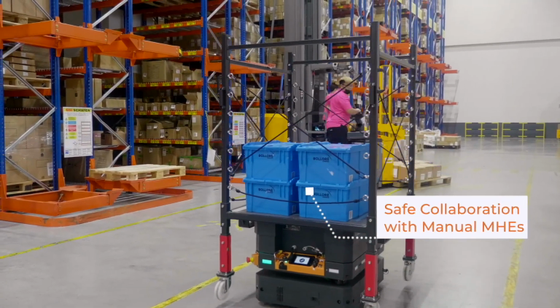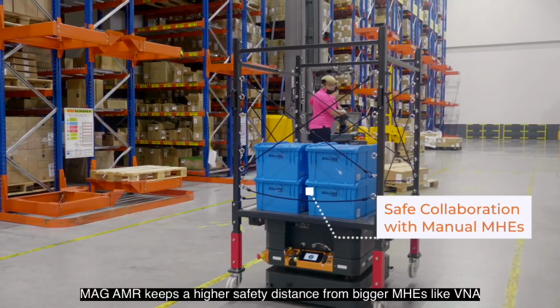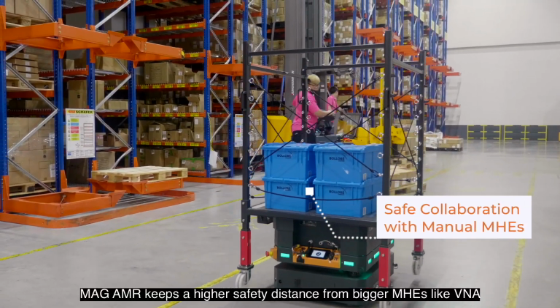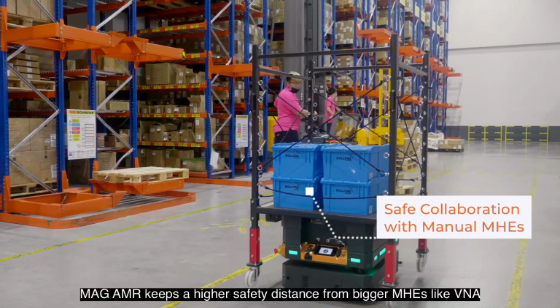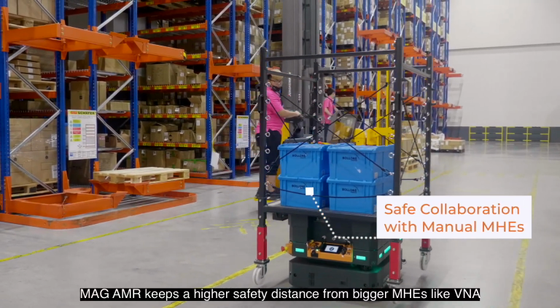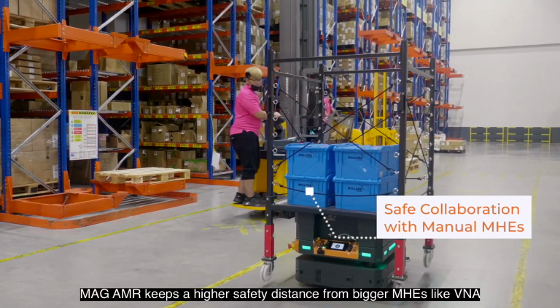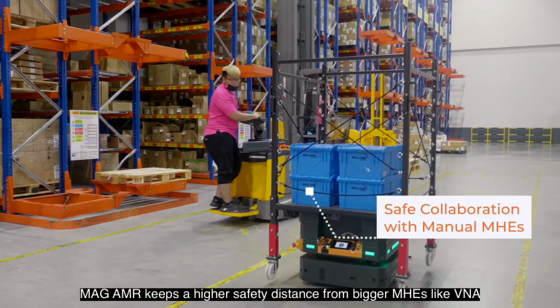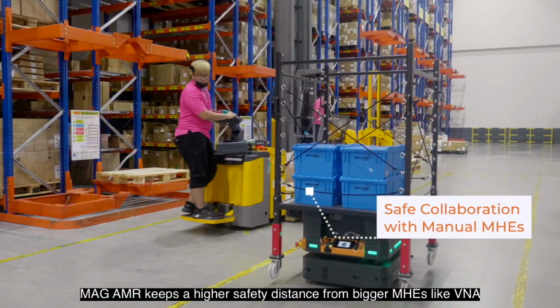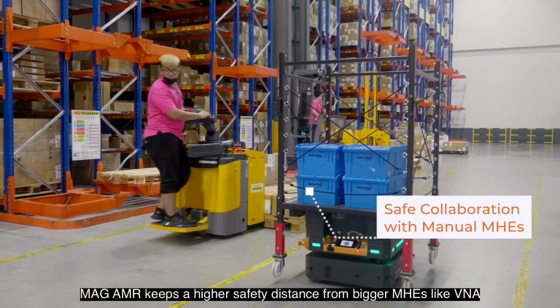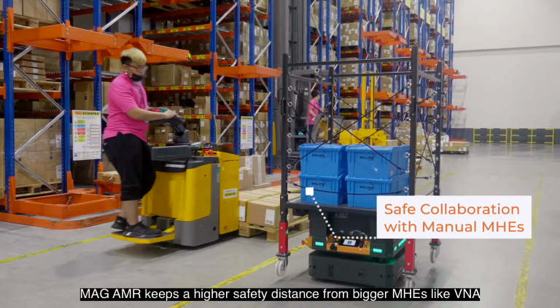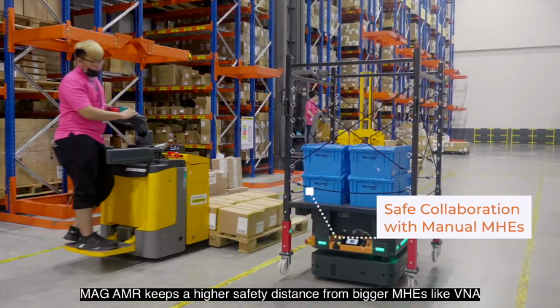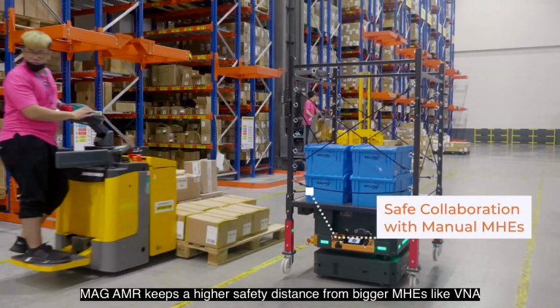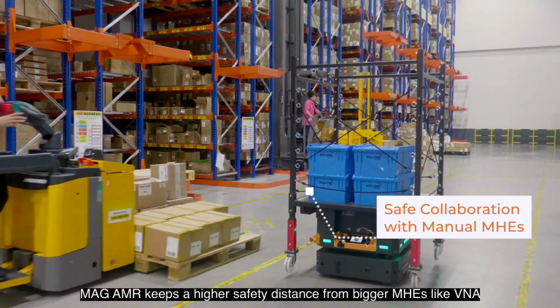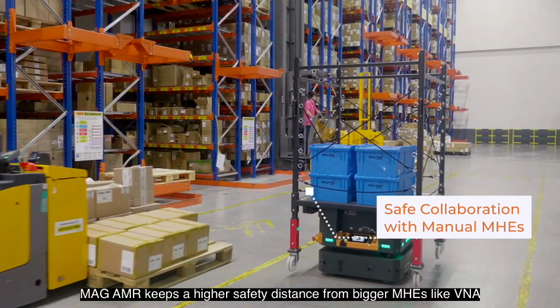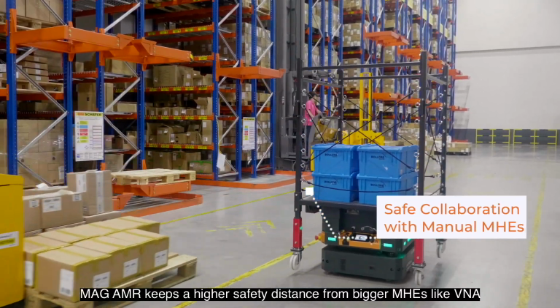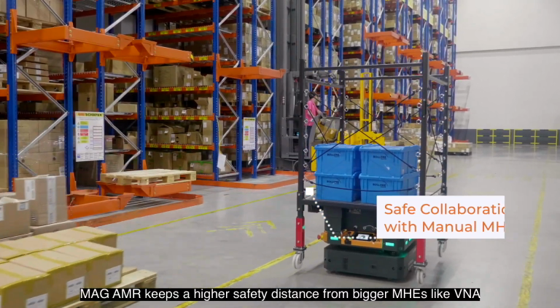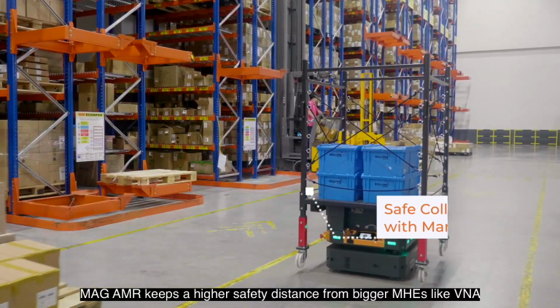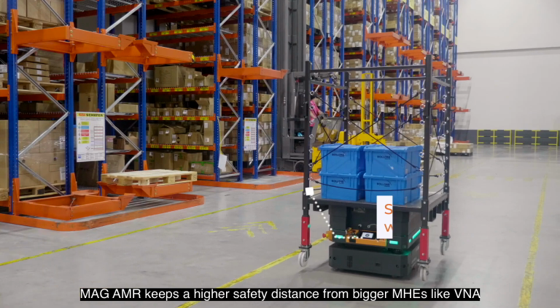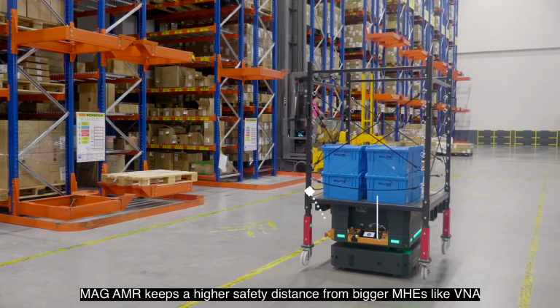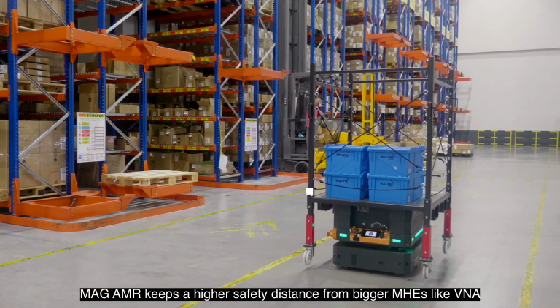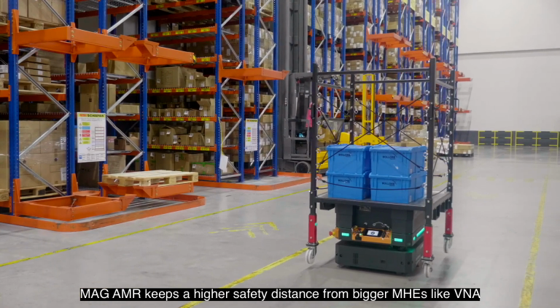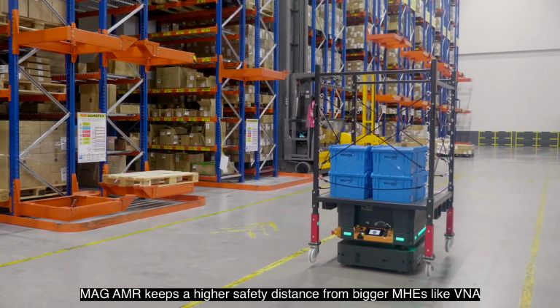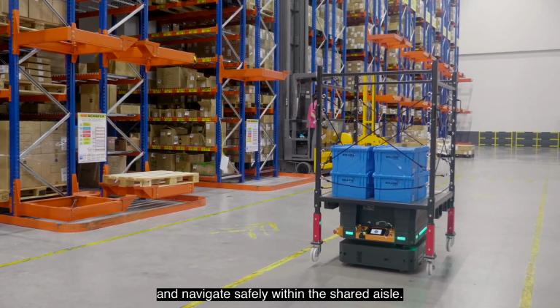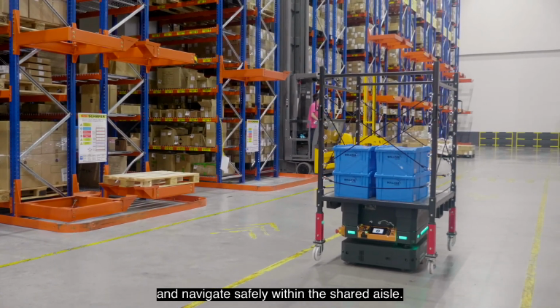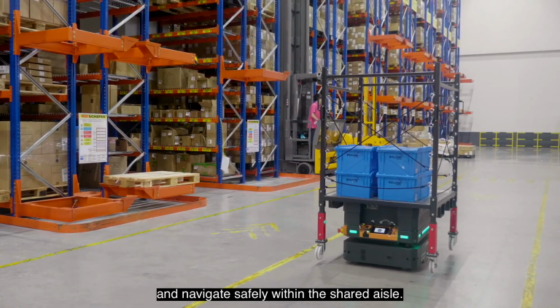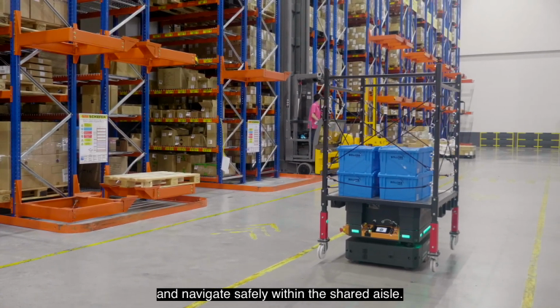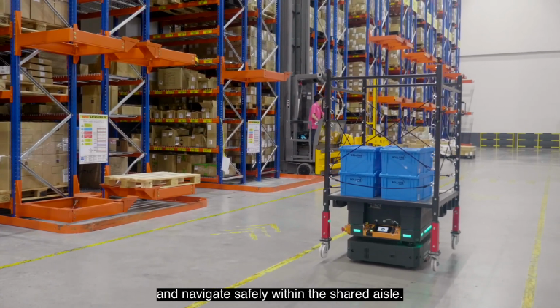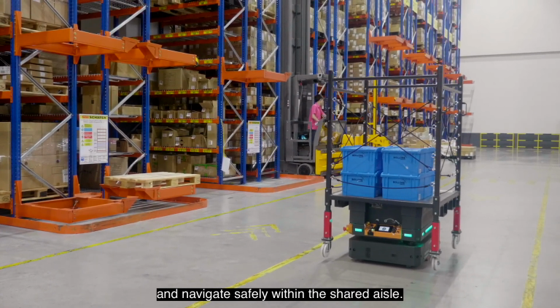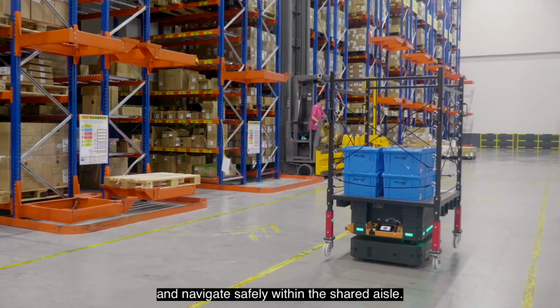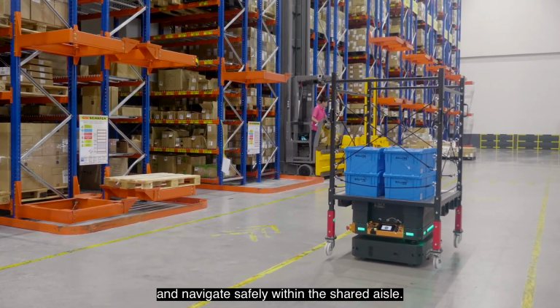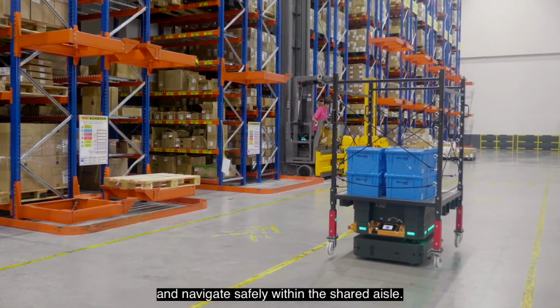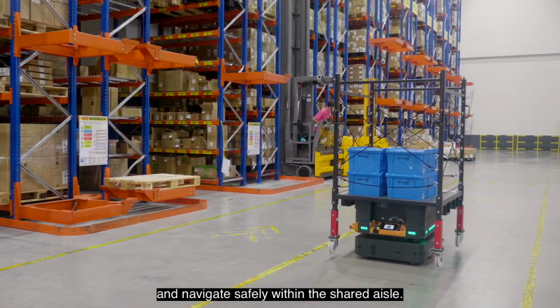MAG AMR keeps a higher safety distance from bigger MHEs like V&A and navigates safely within the shared aisle.